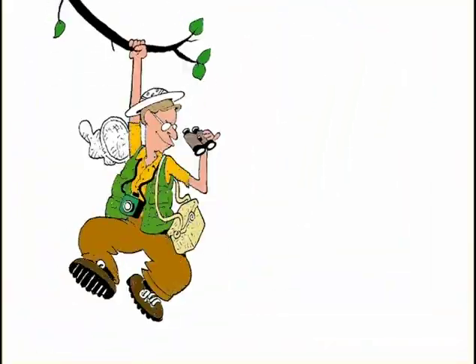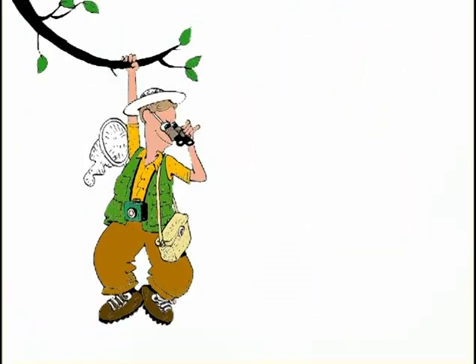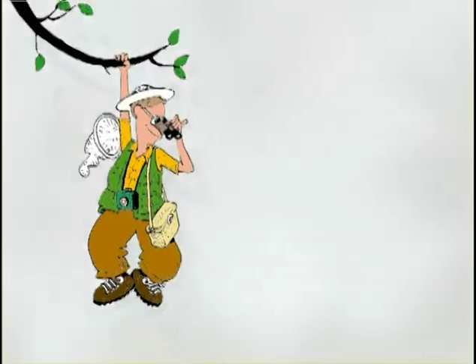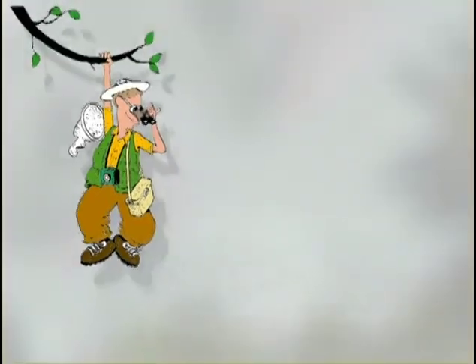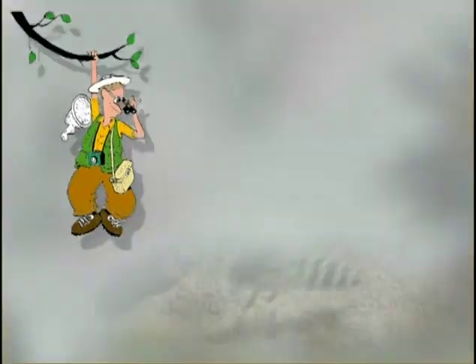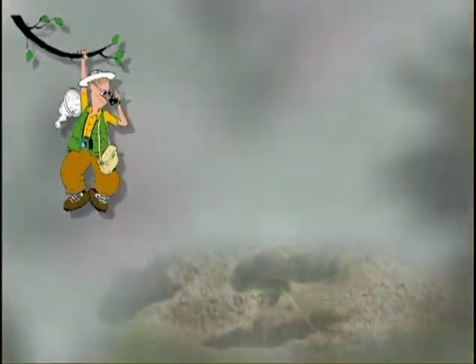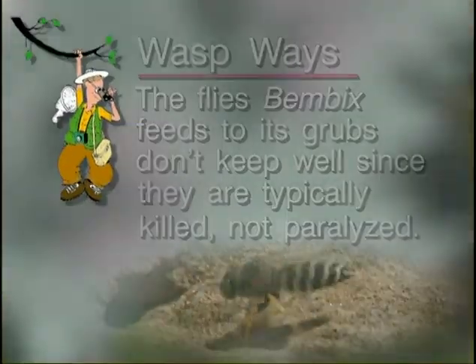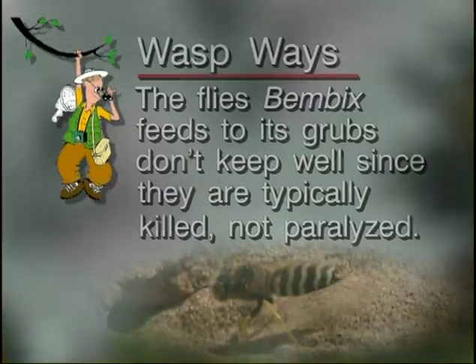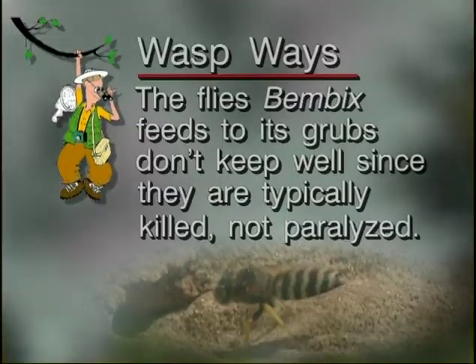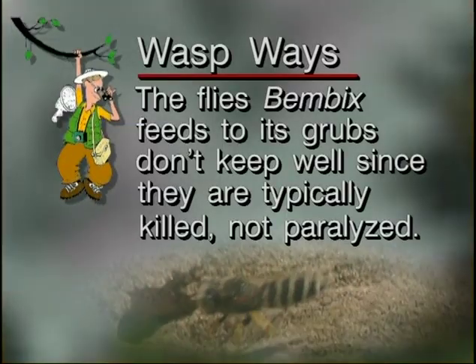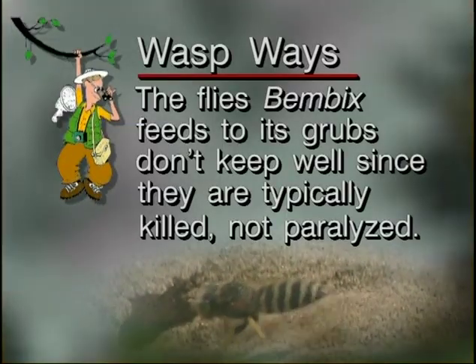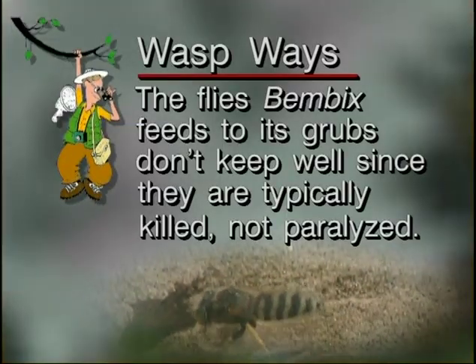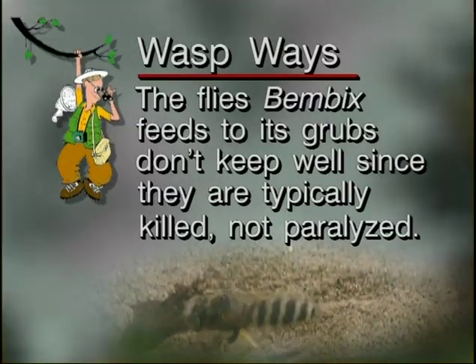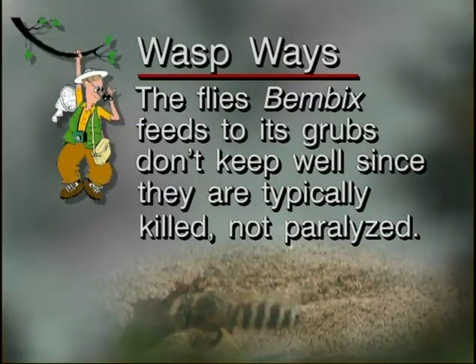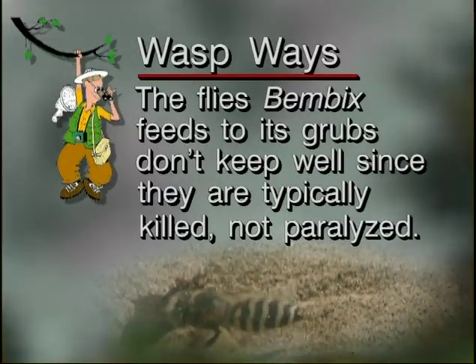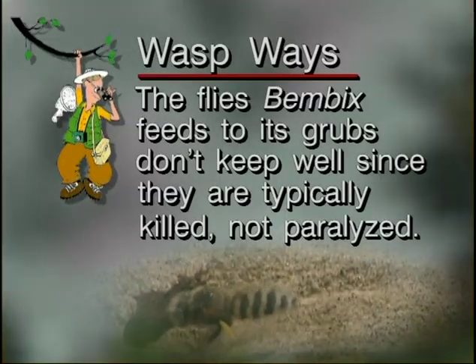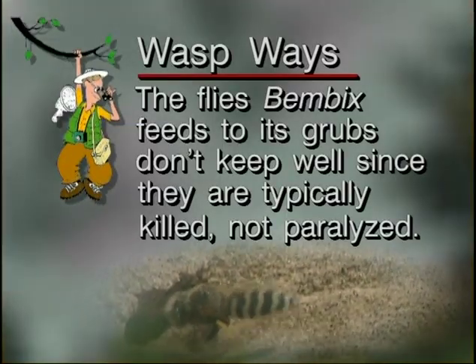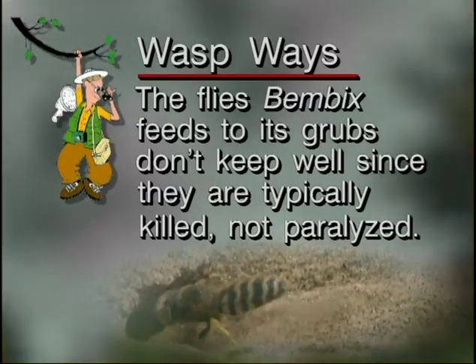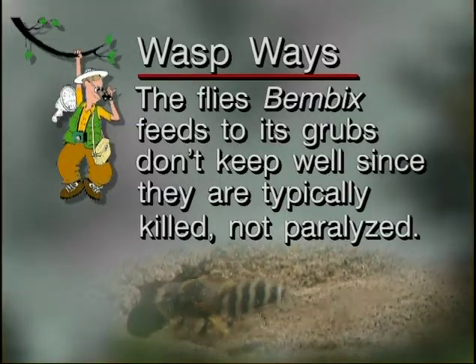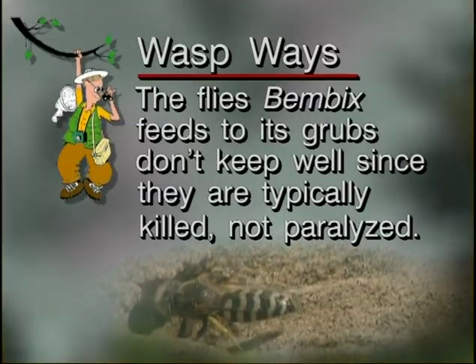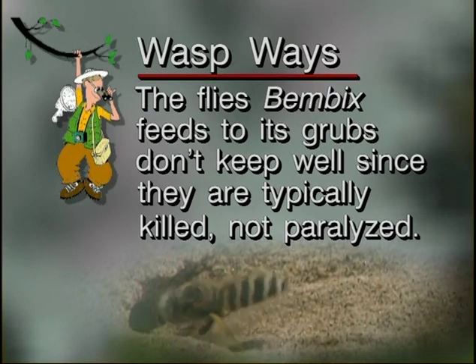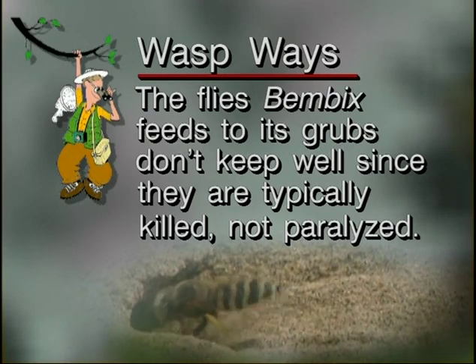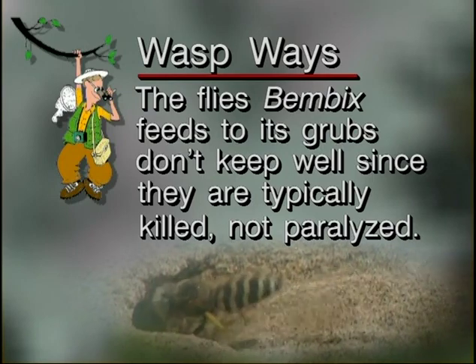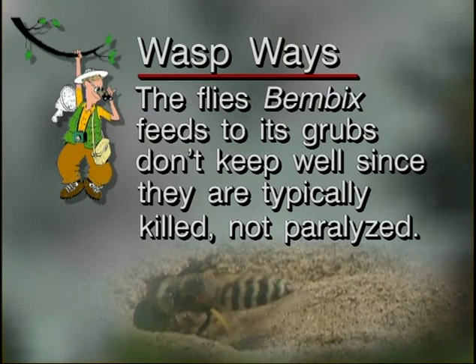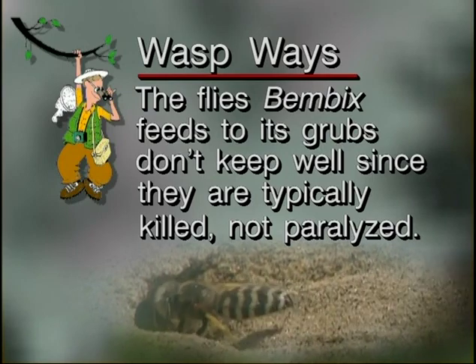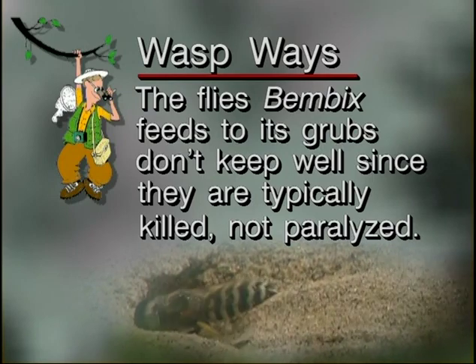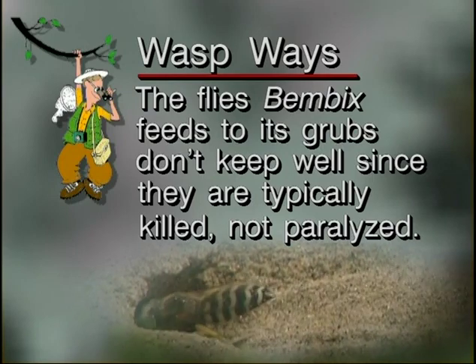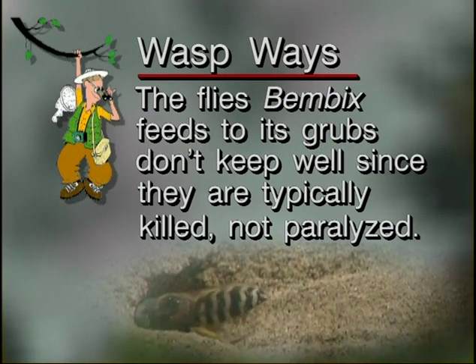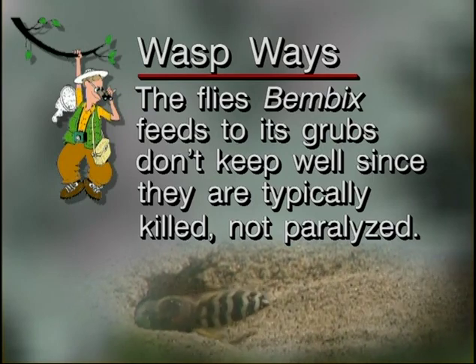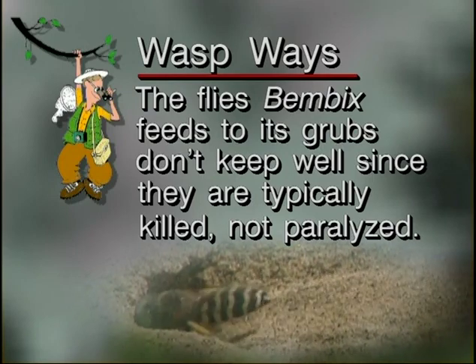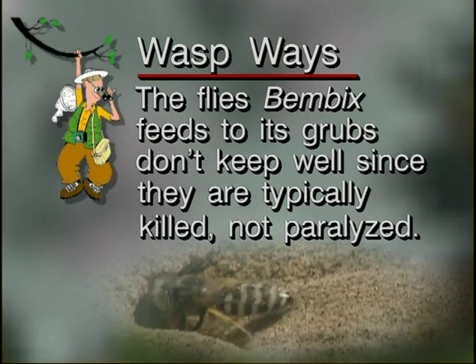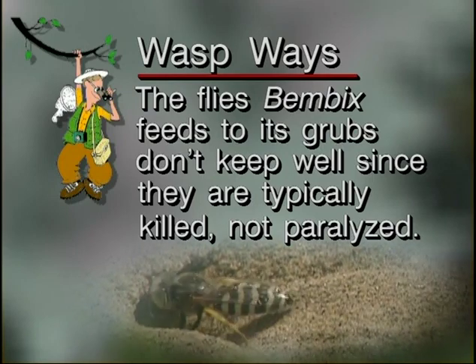The flies Bembix feeds to its grubs don't keep well, since they are typically killed rather than paralyzed.